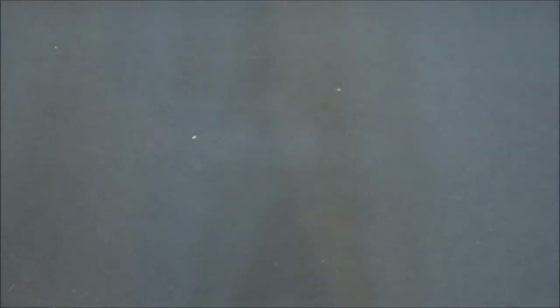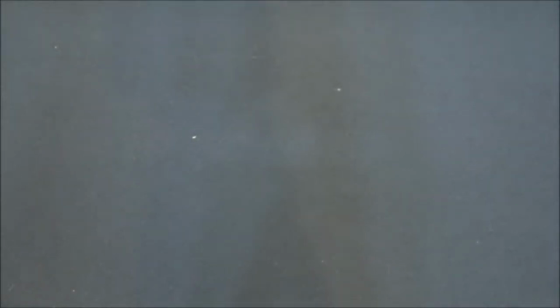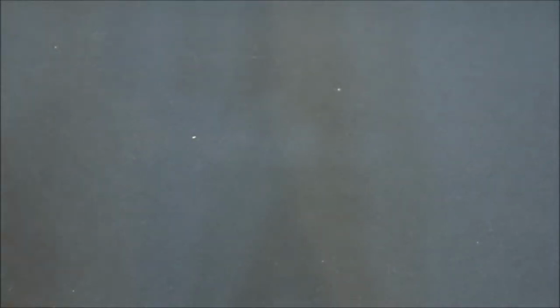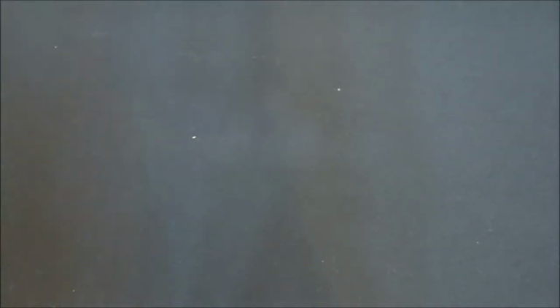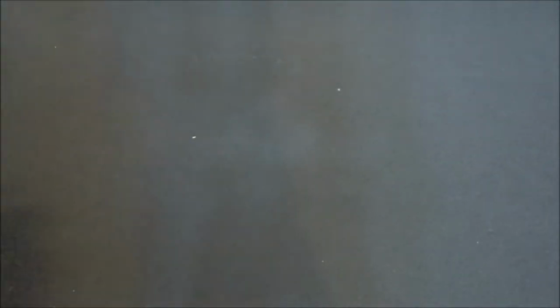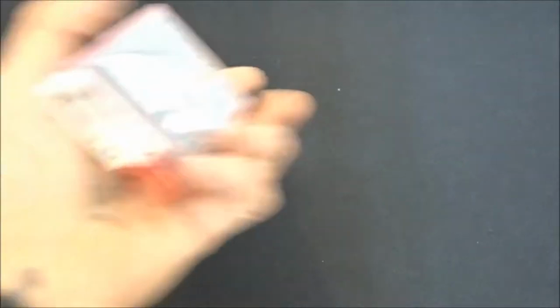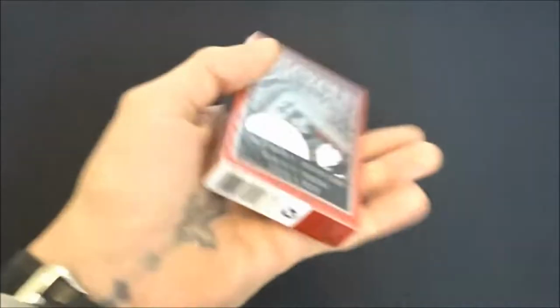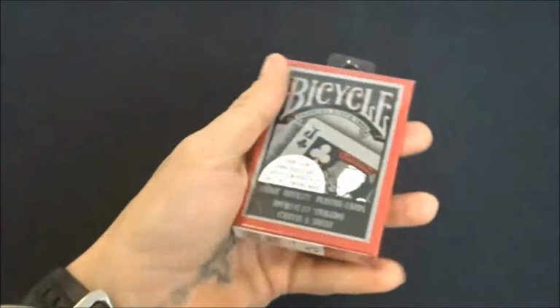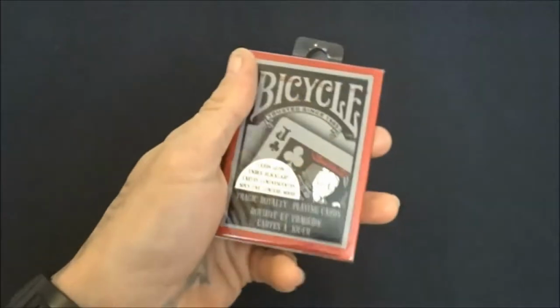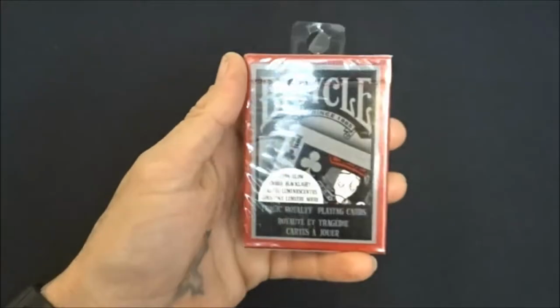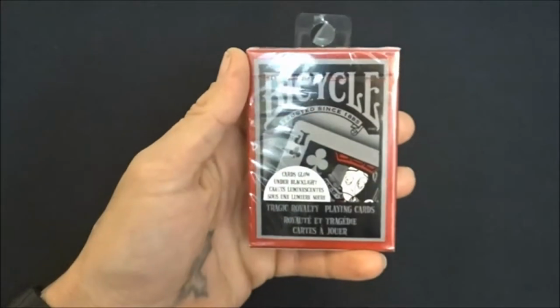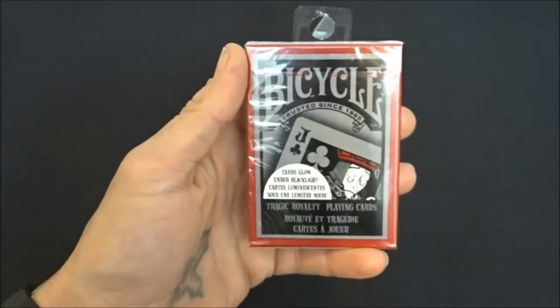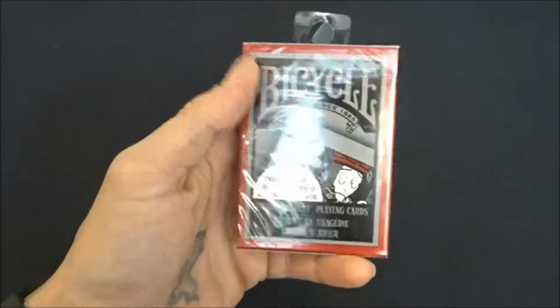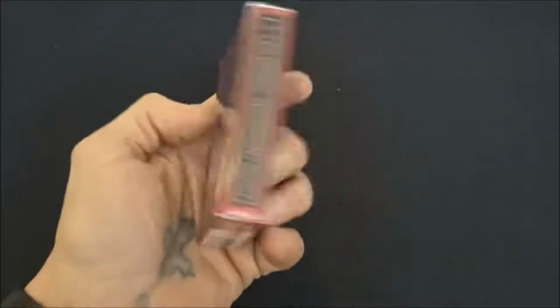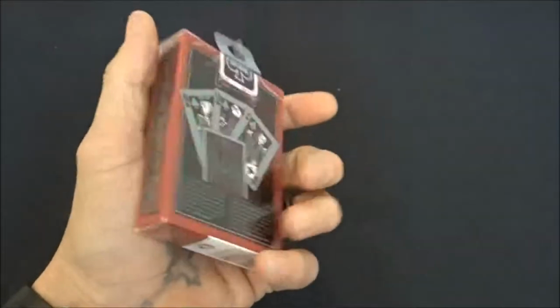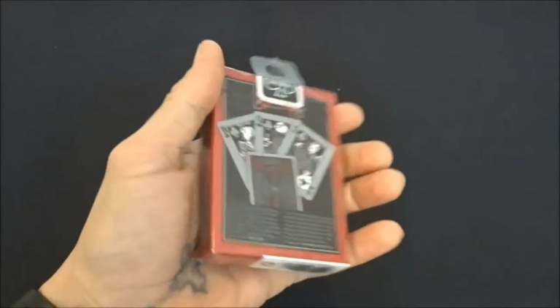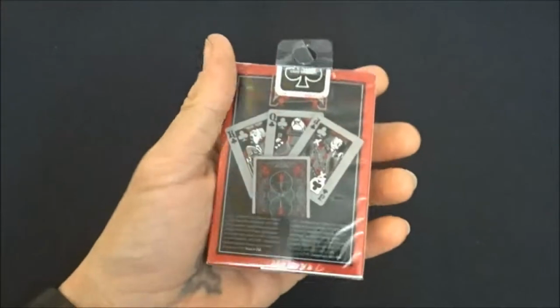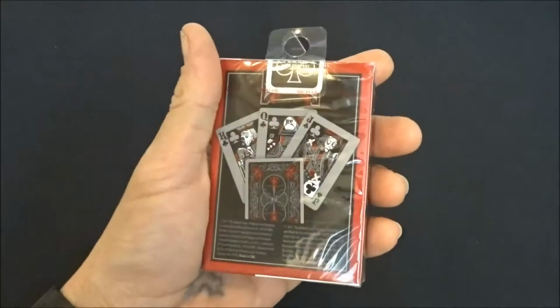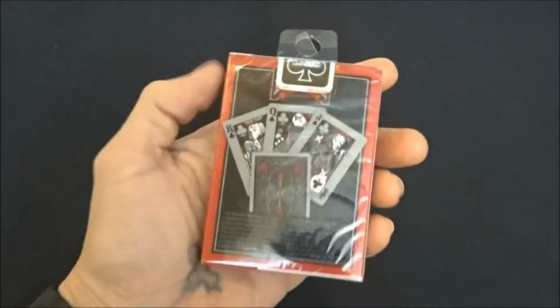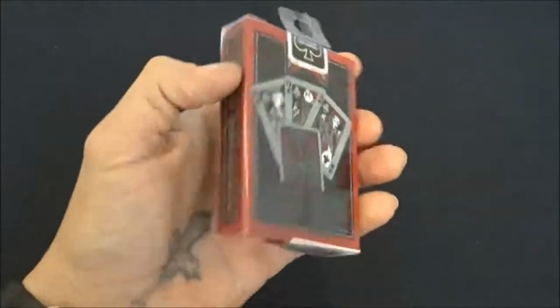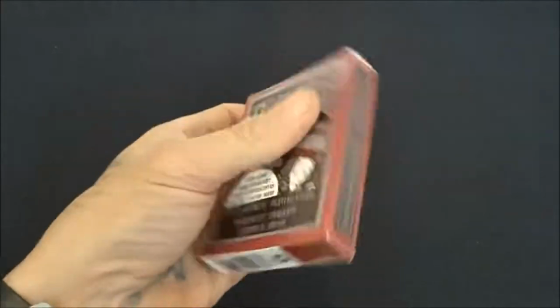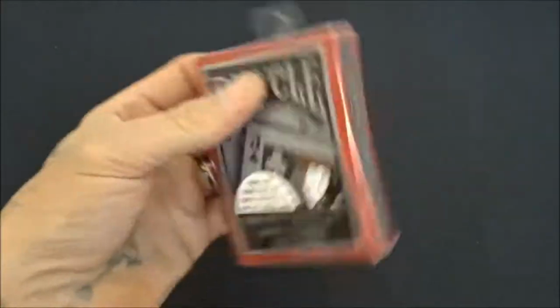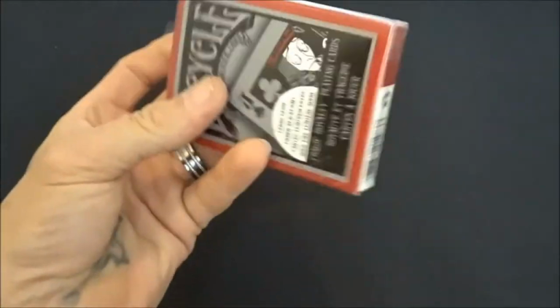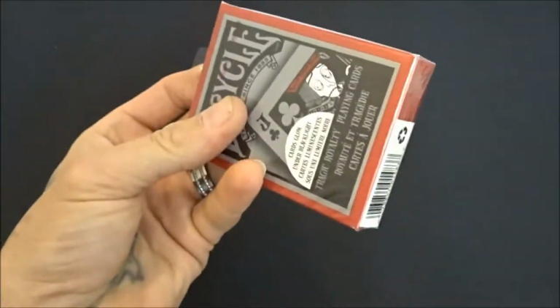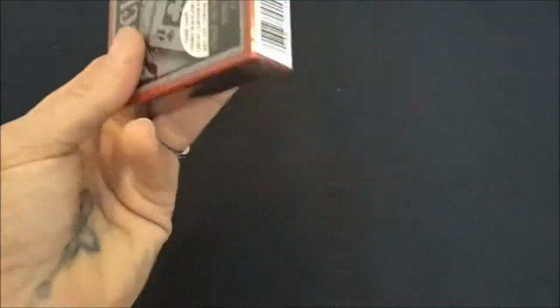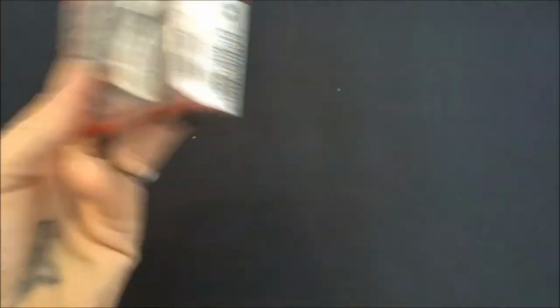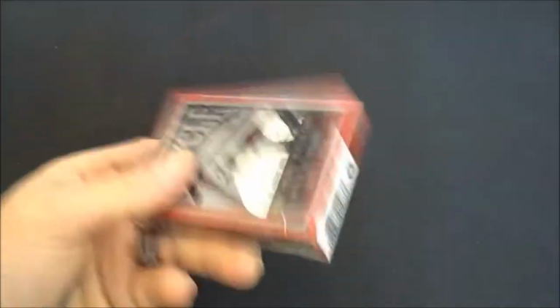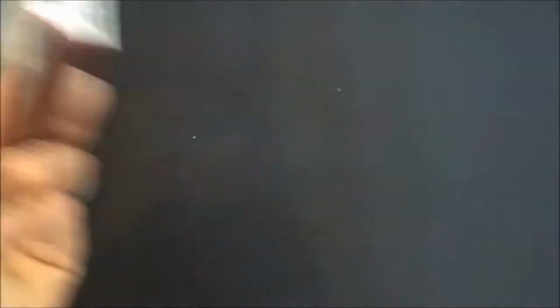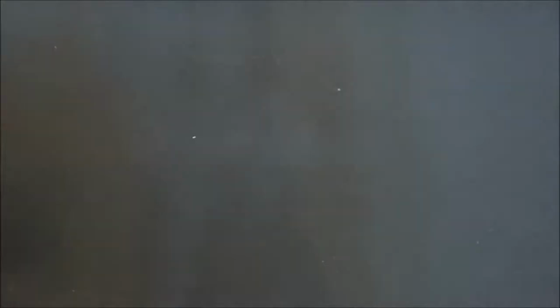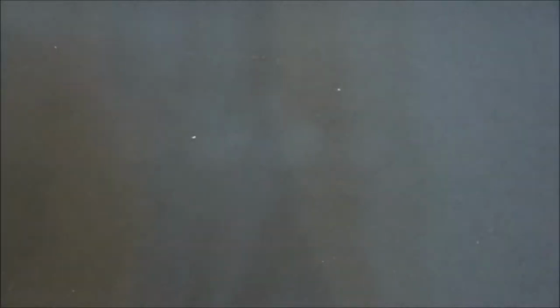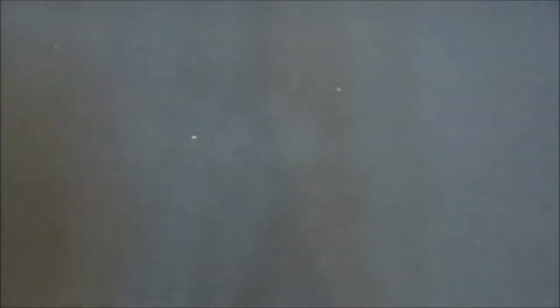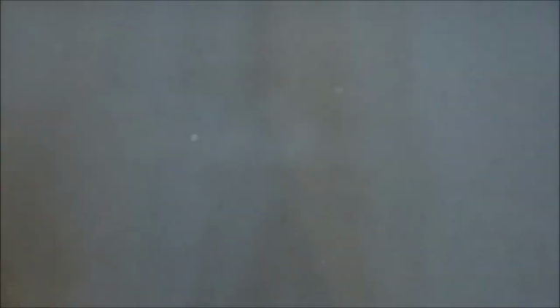And then of course, just did a review on these — the Tragic Royalty deck. This is an unopened one; I have an open one as well.